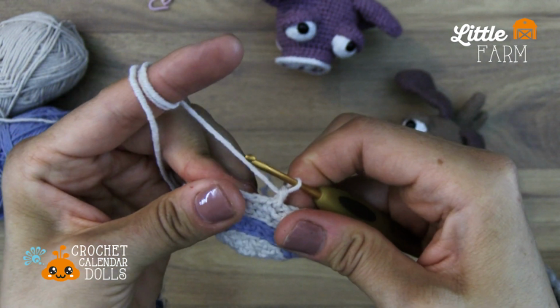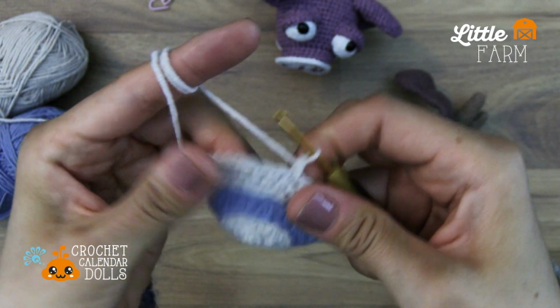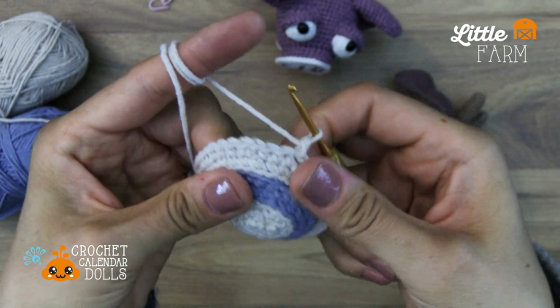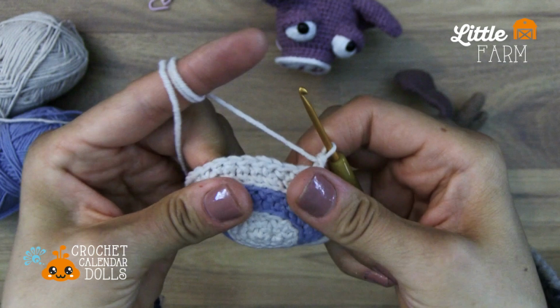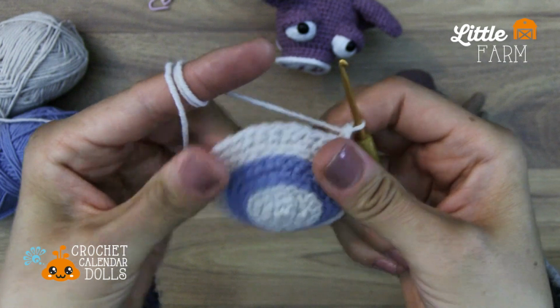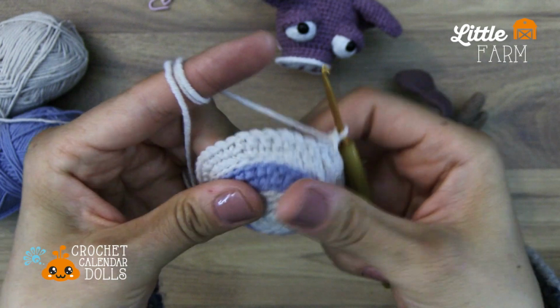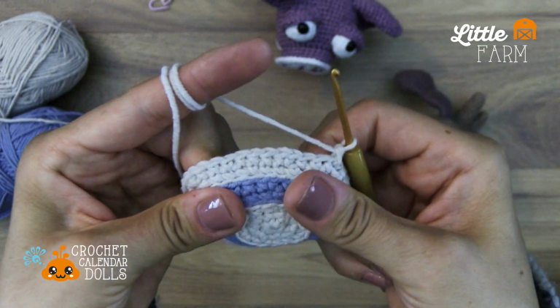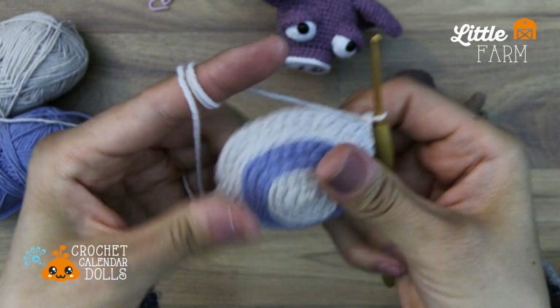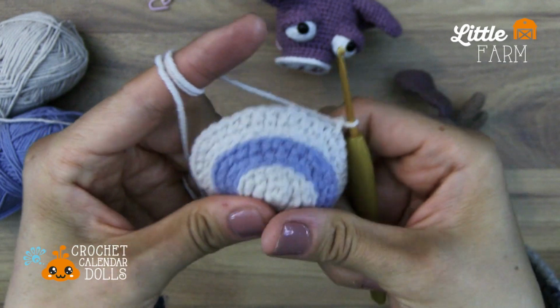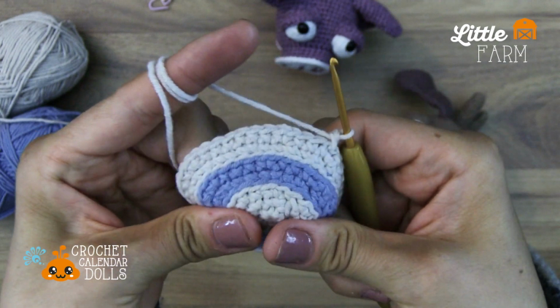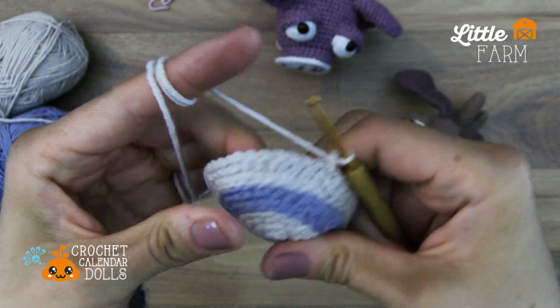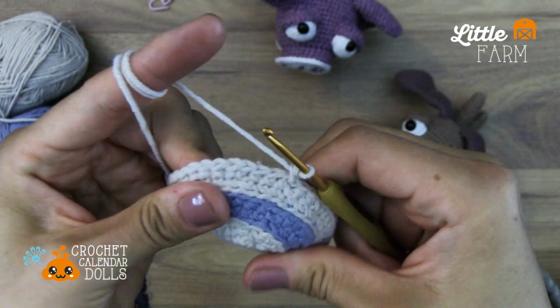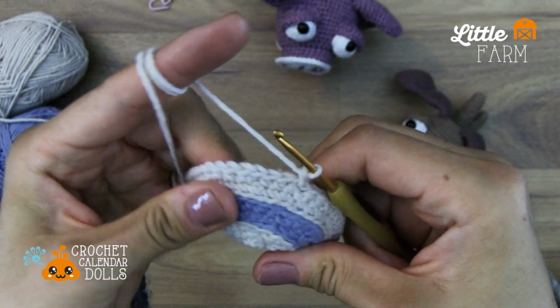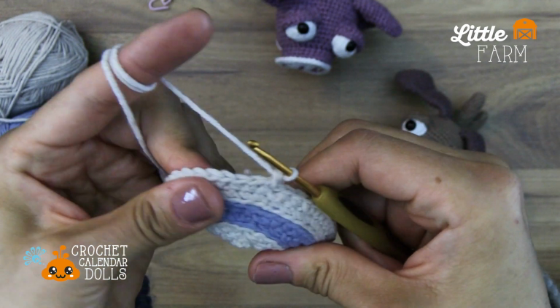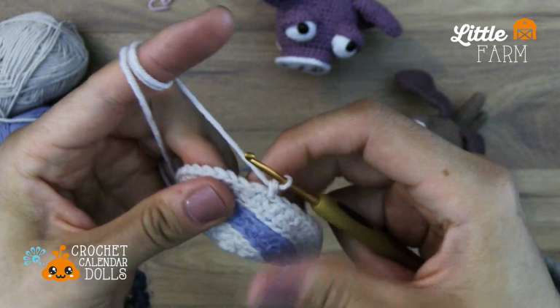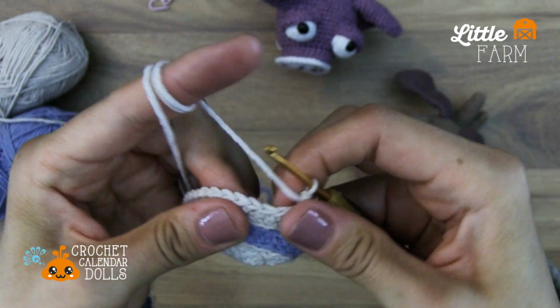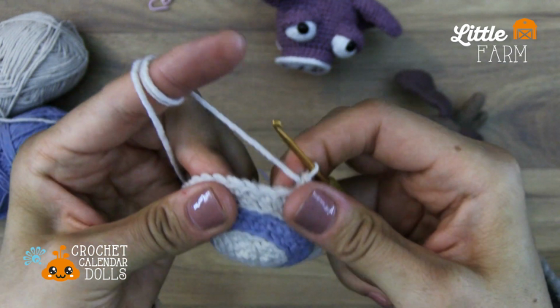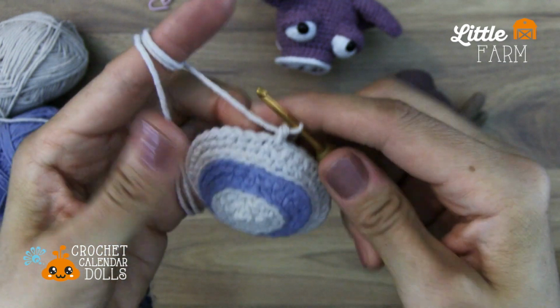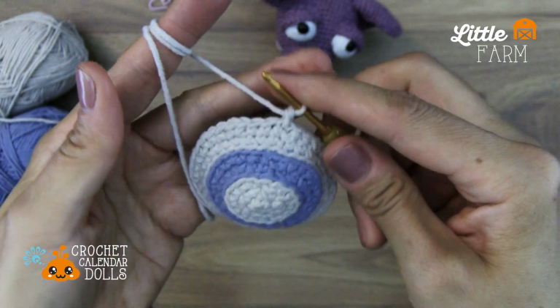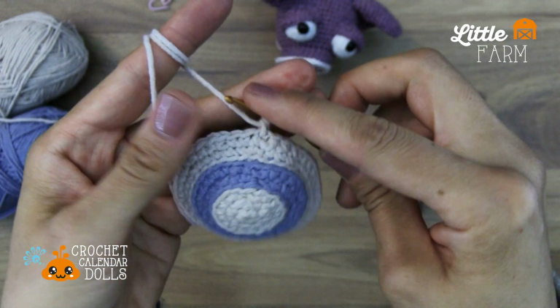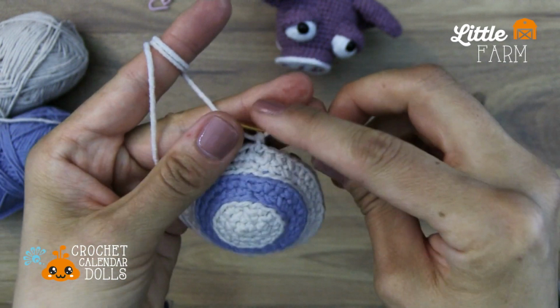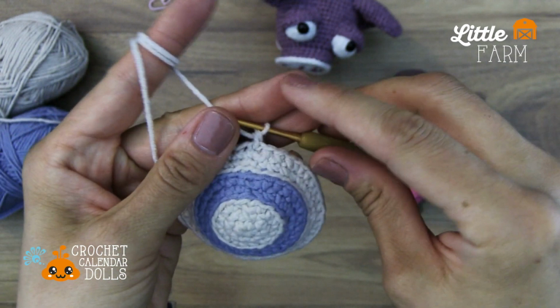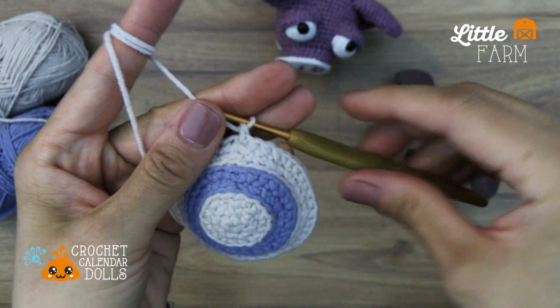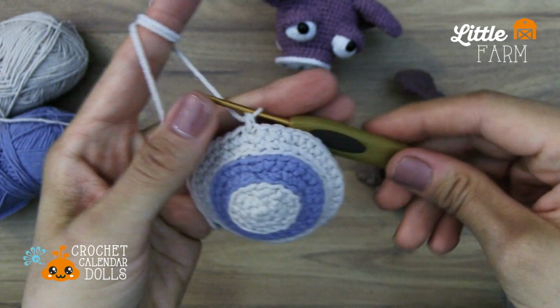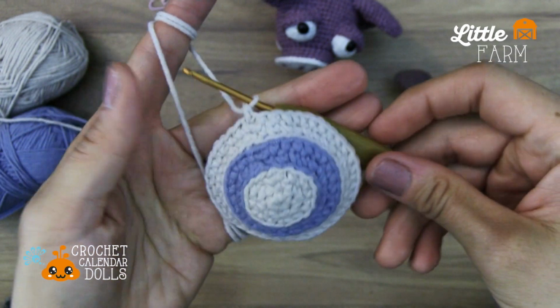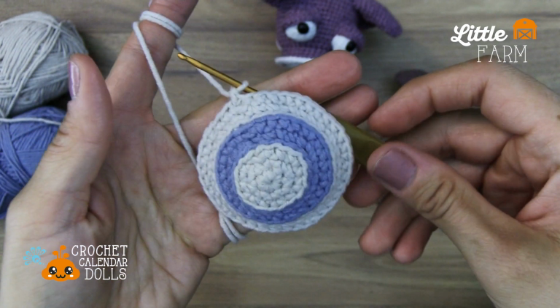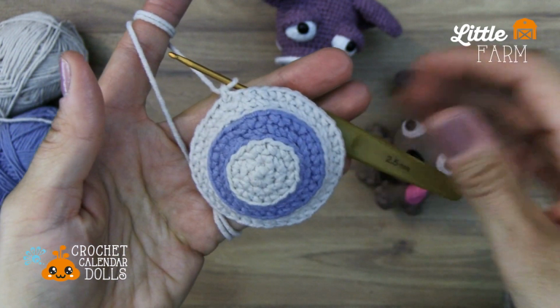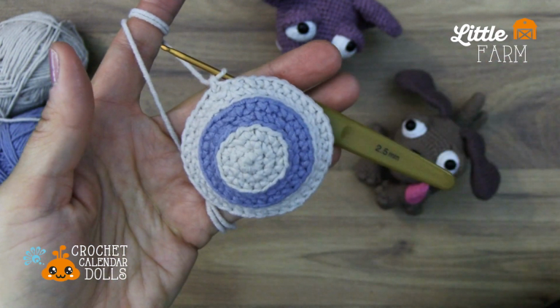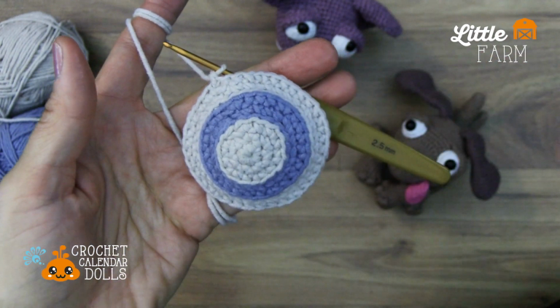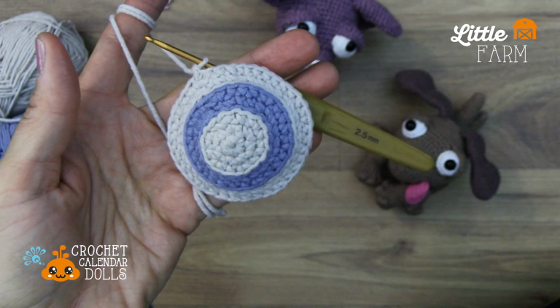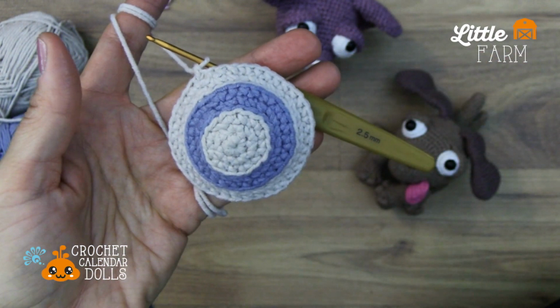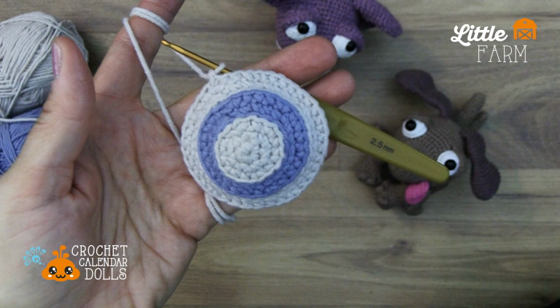So have fun with it. Experiment, and happy crocheting out there. Bye-bye.